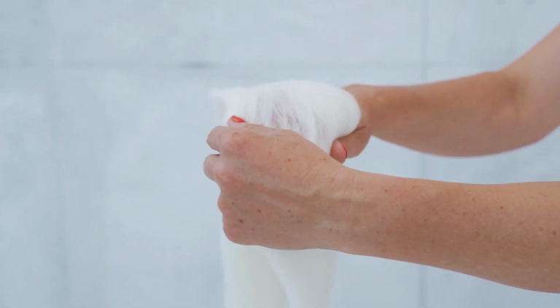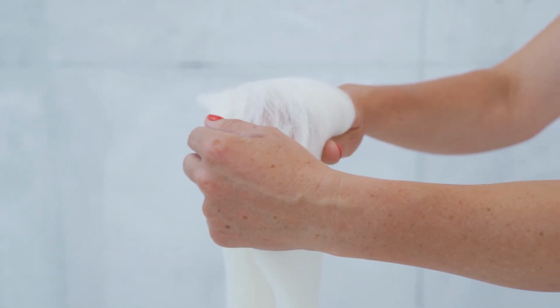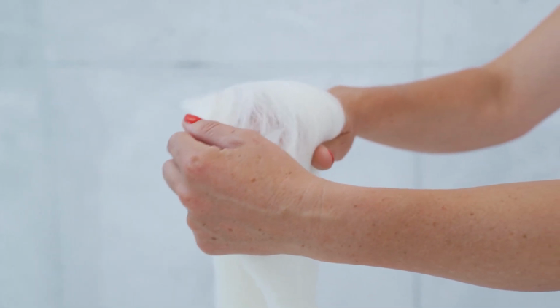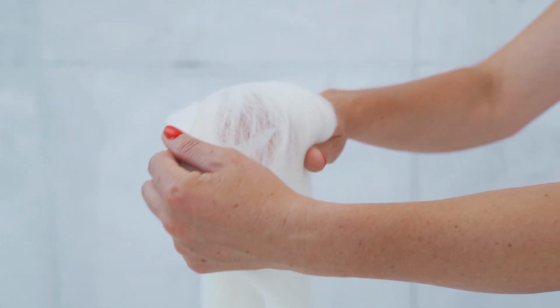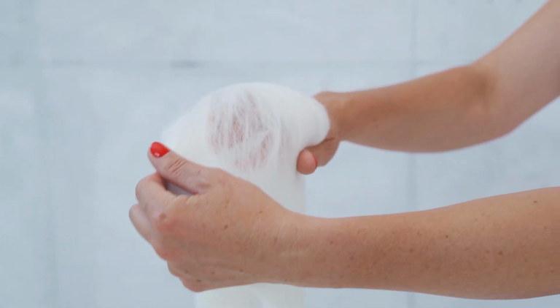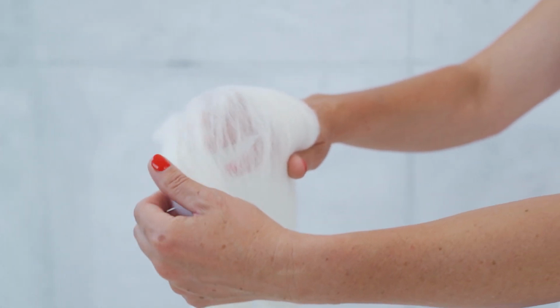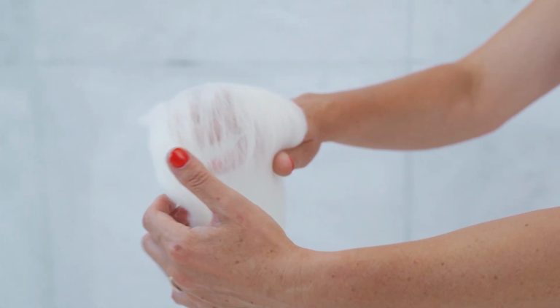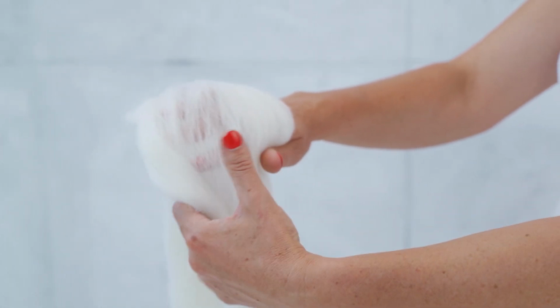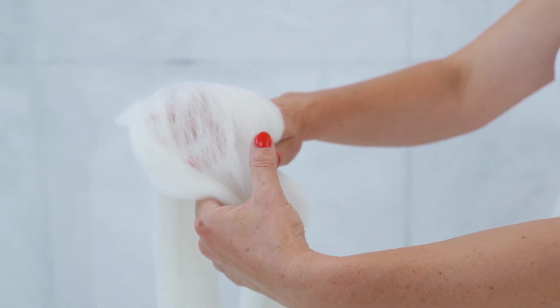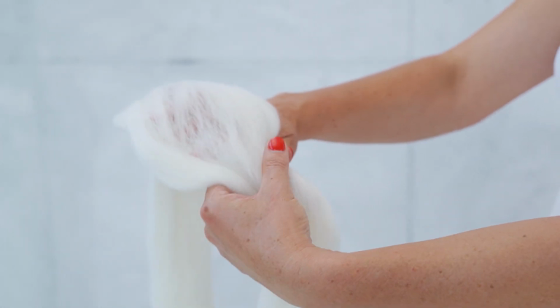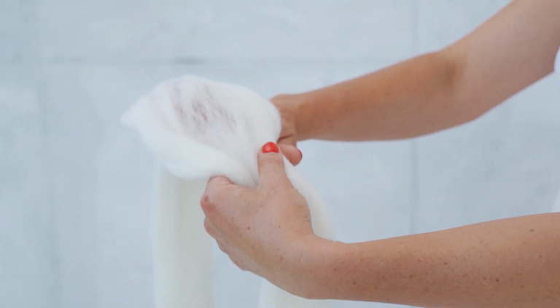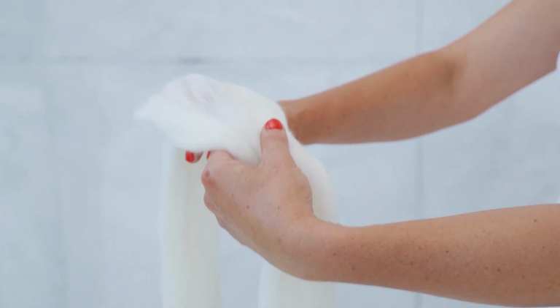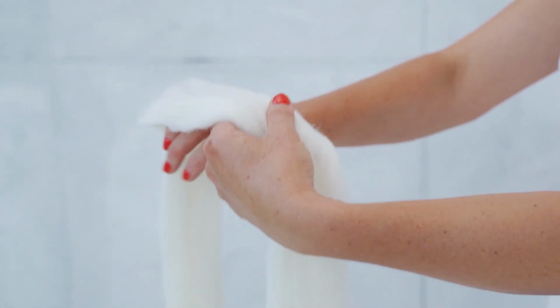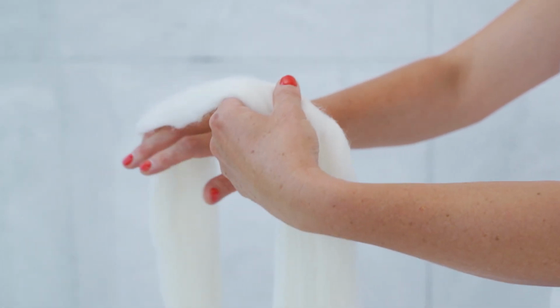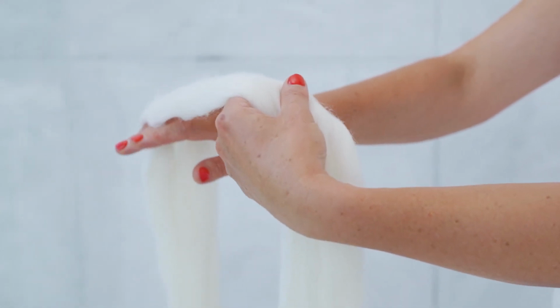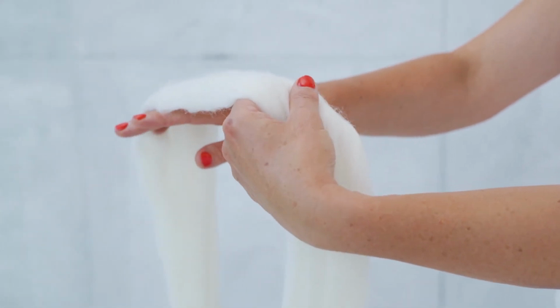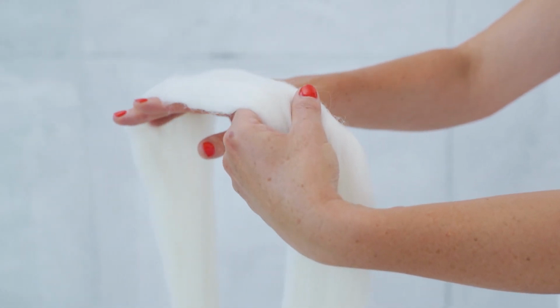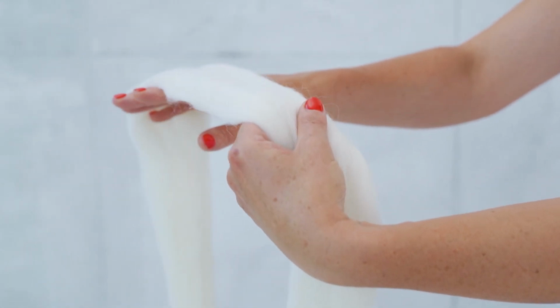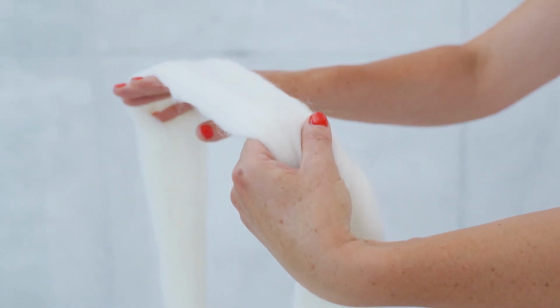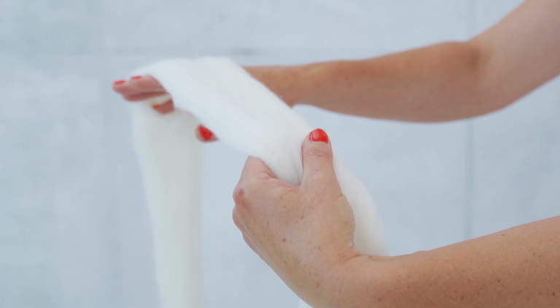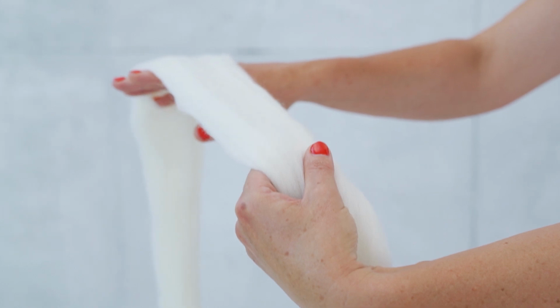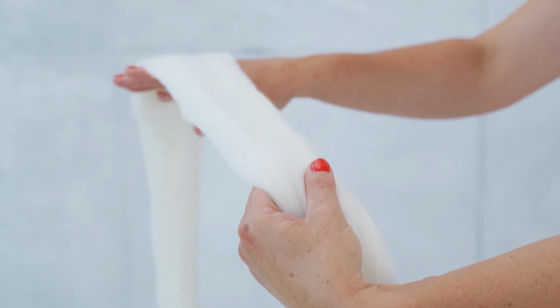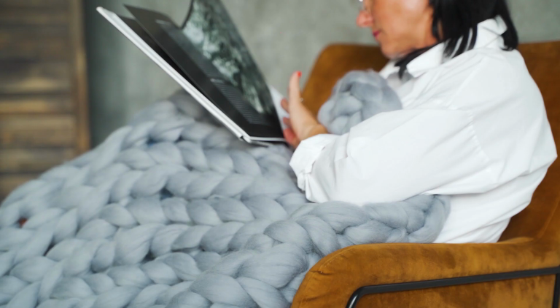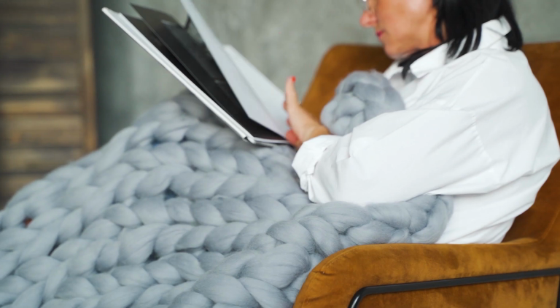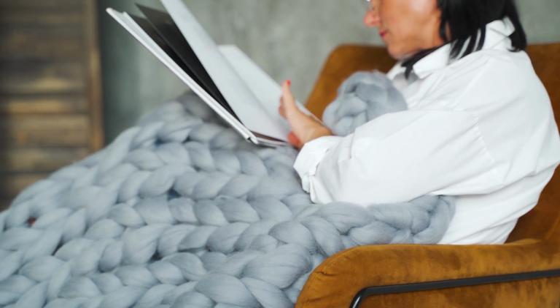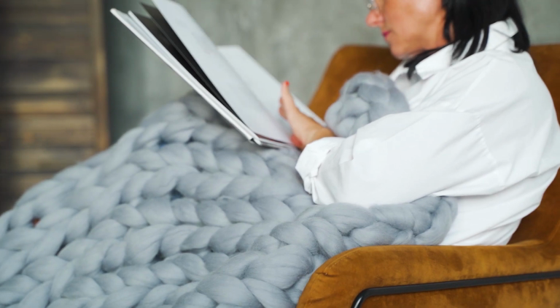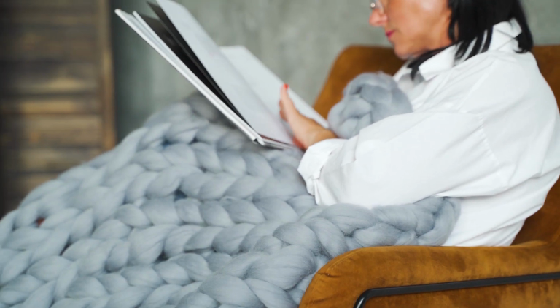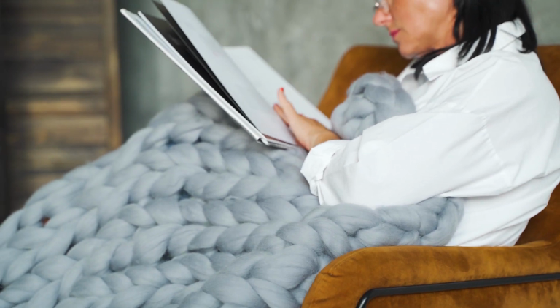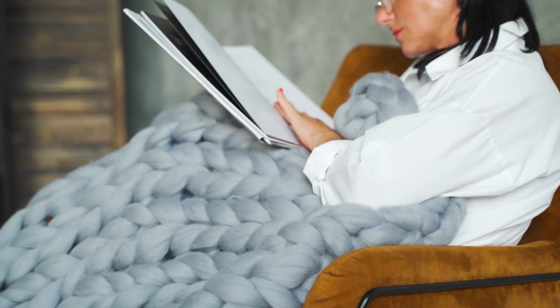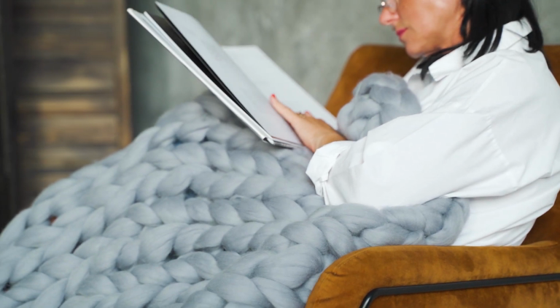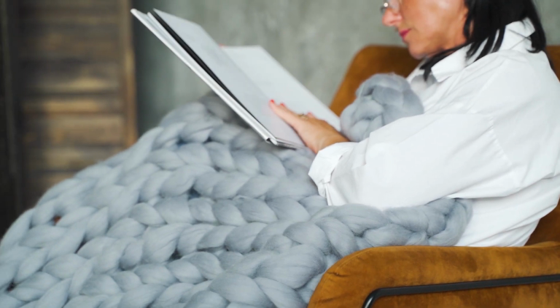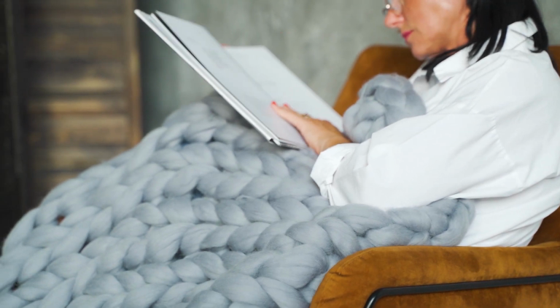Merino wool is a very soft and delicate material. If you treat it with love, it gives back.